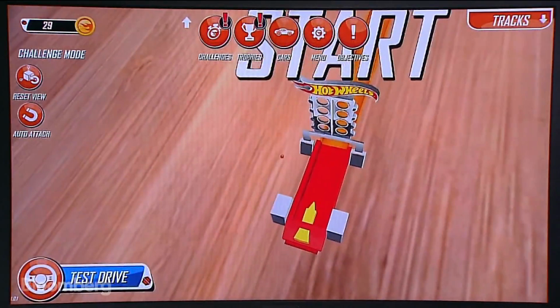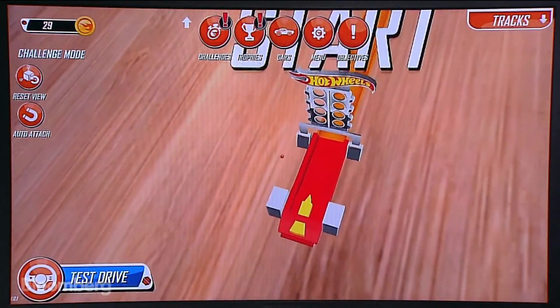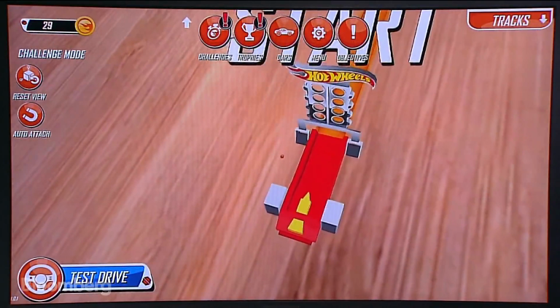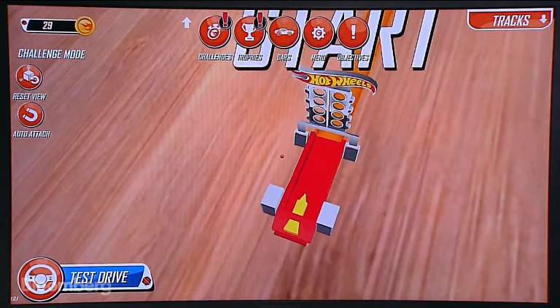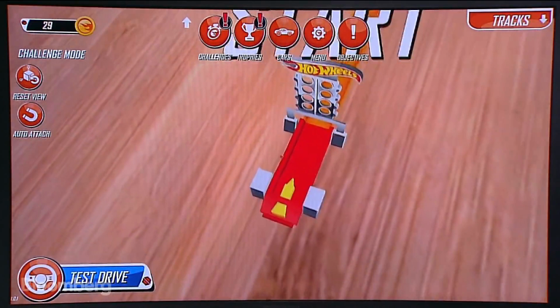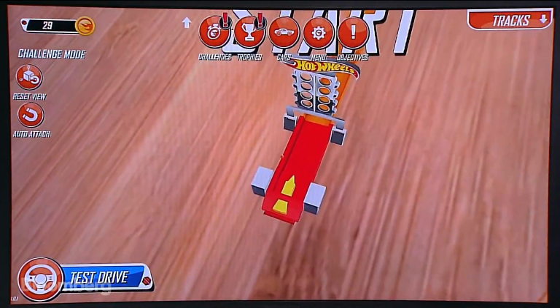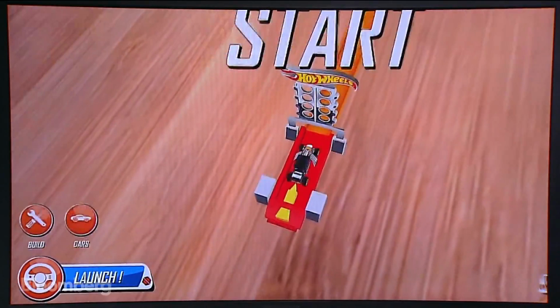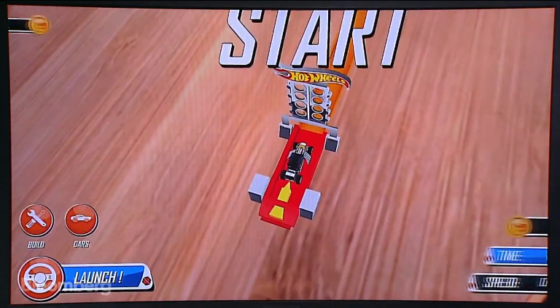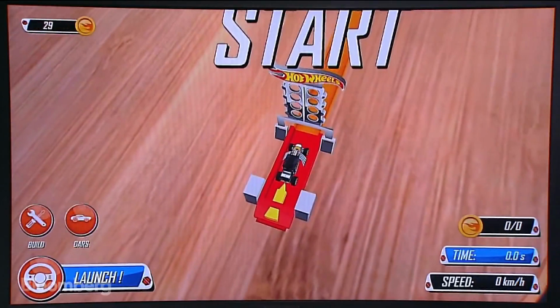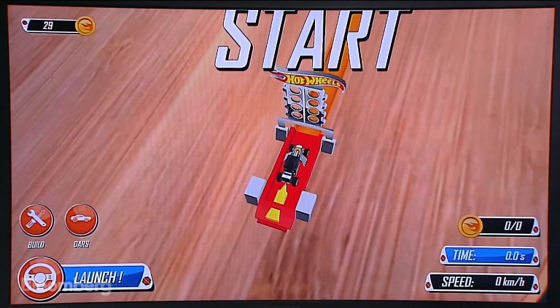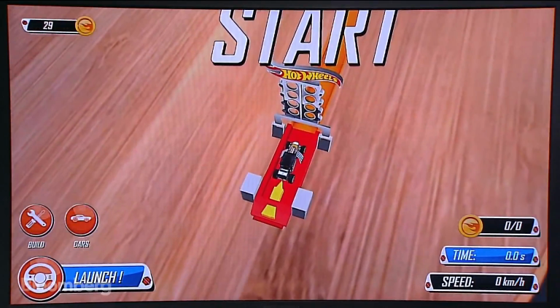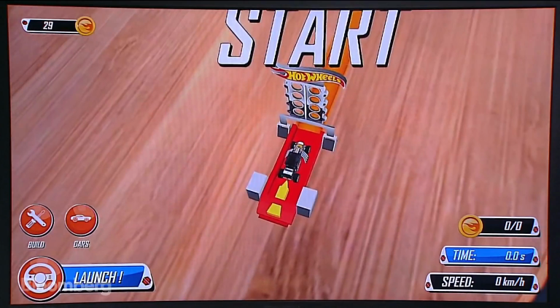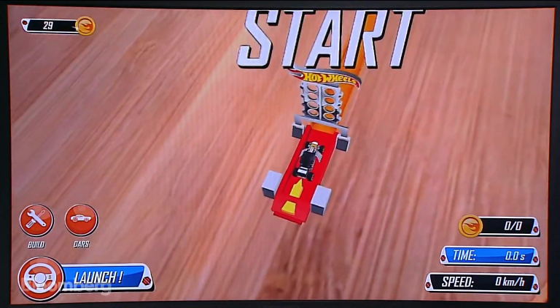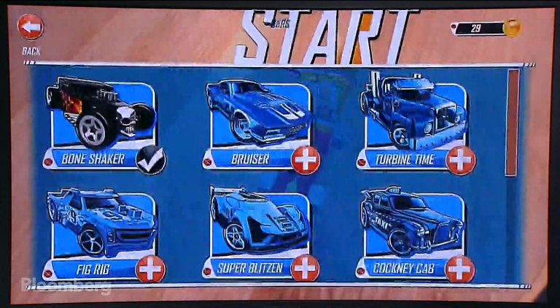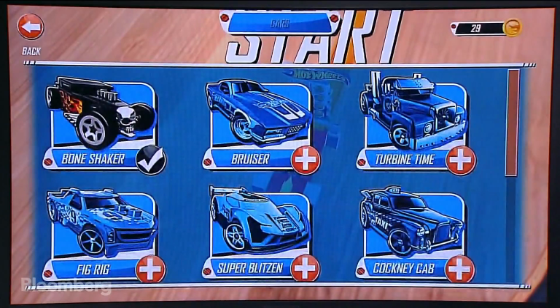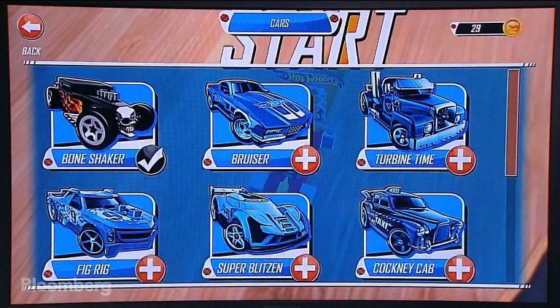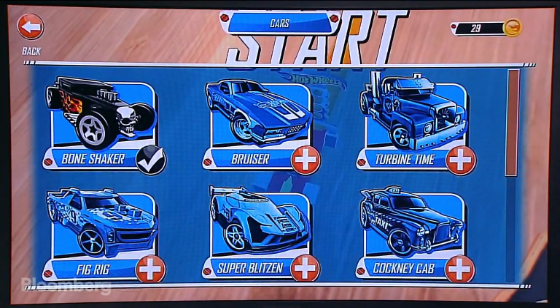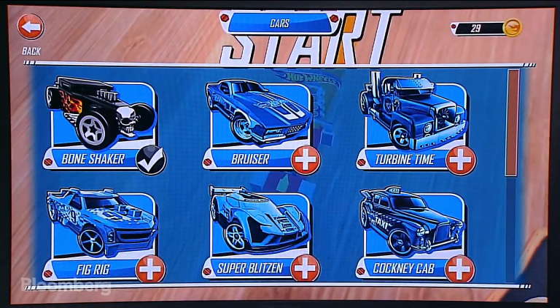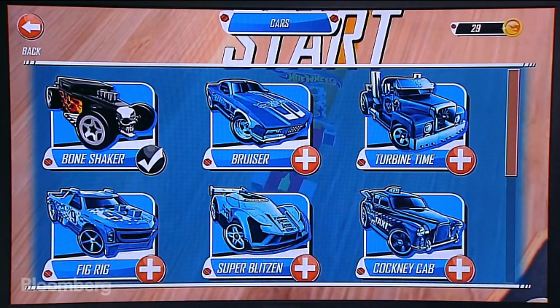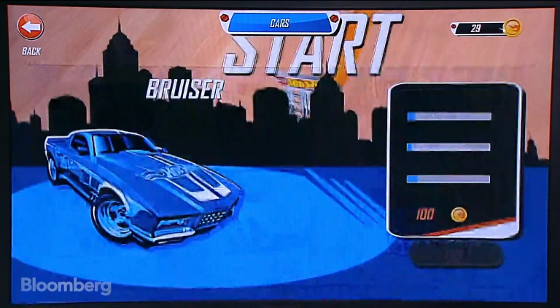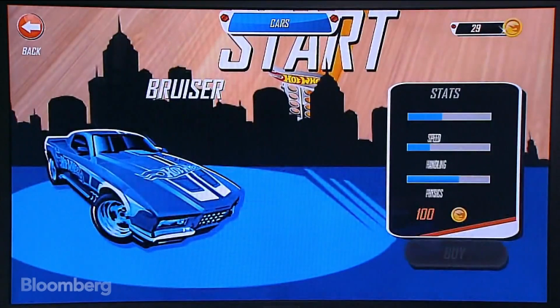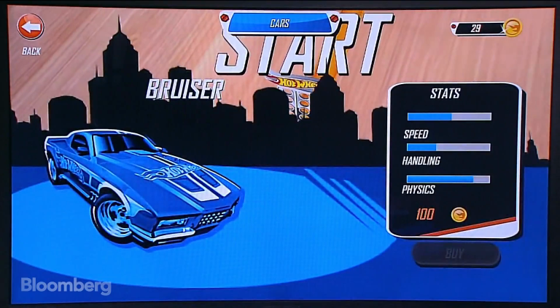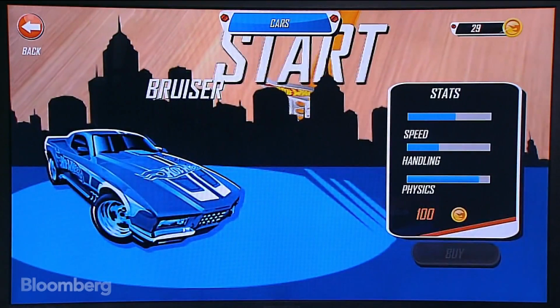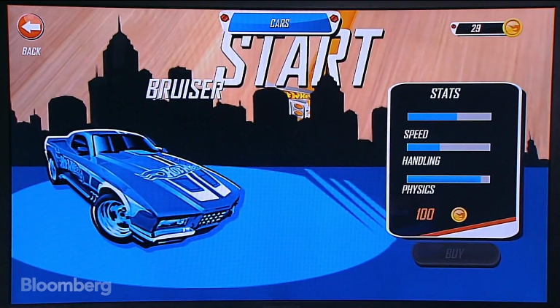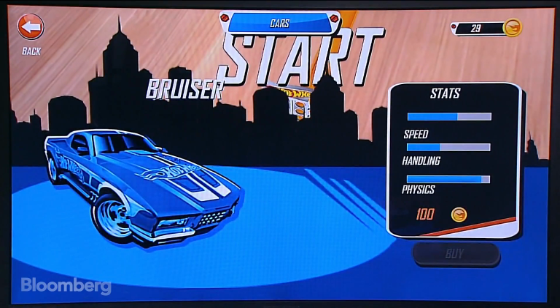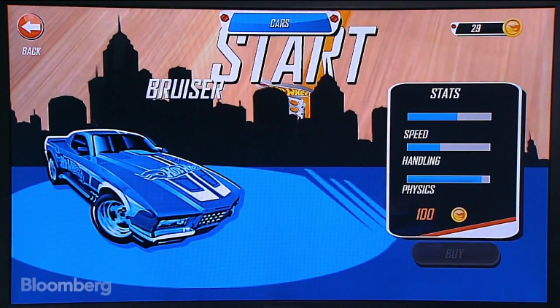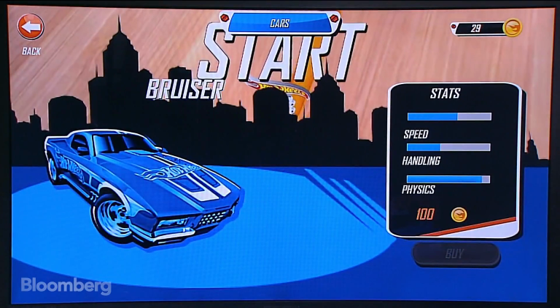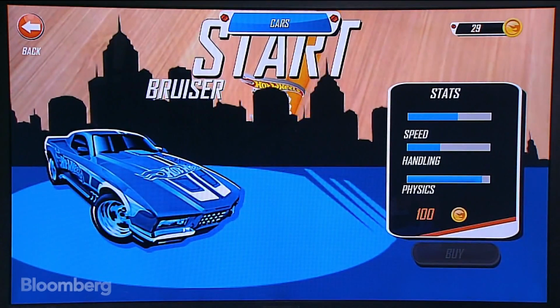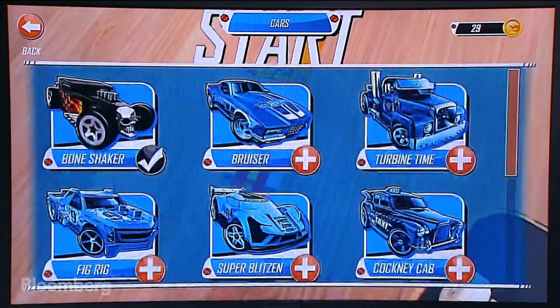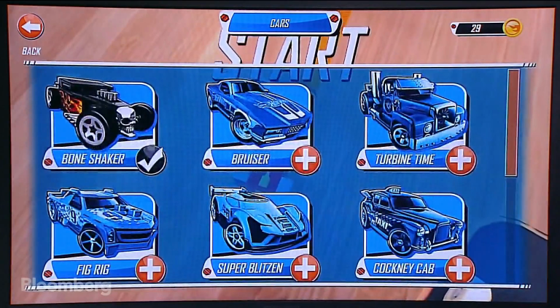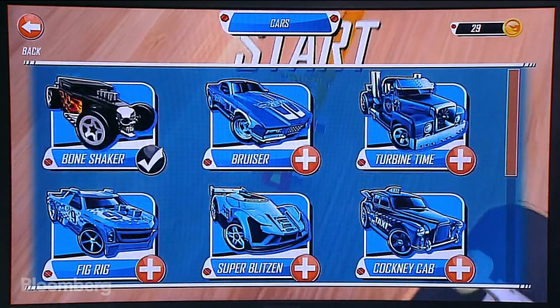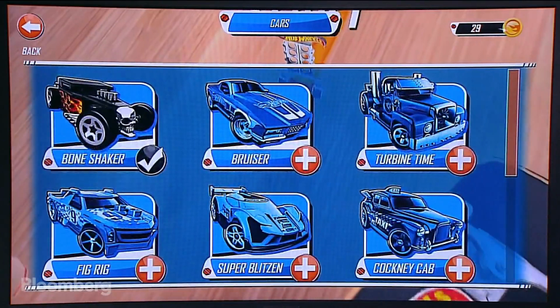You can change the different cars you want. This is the Bruiser car — looks pretty good. You do have to buy it. And we have more people asking to see that BMW demo again.